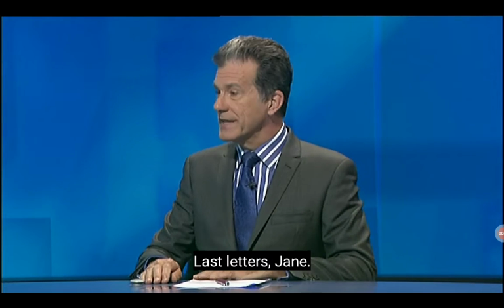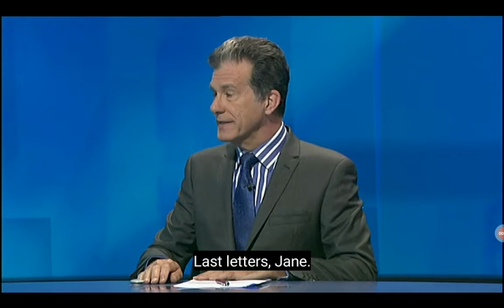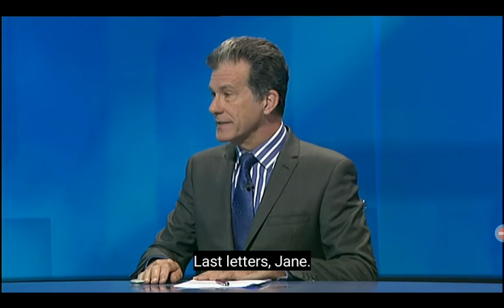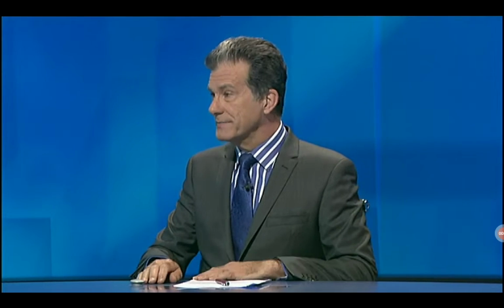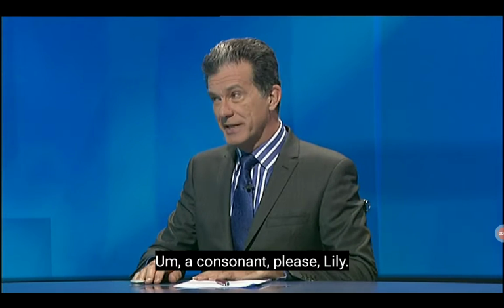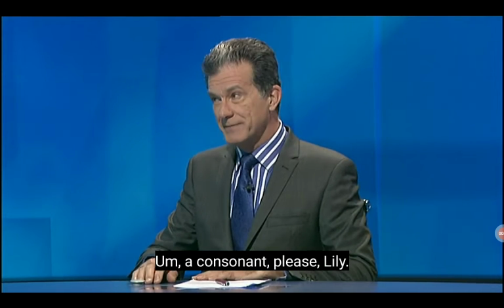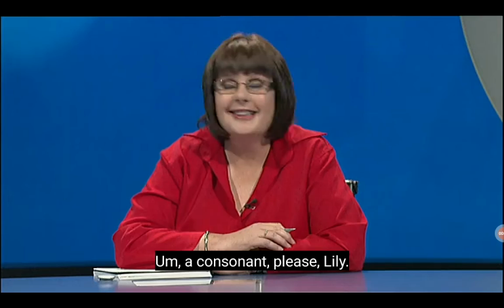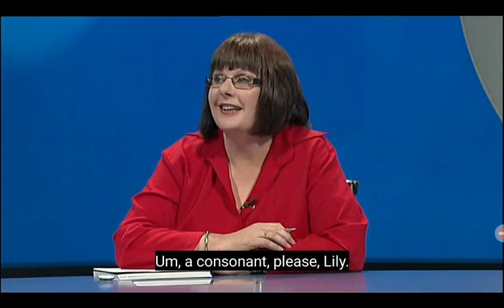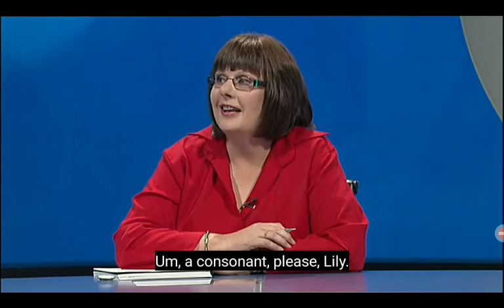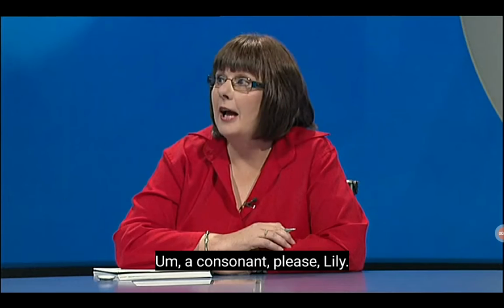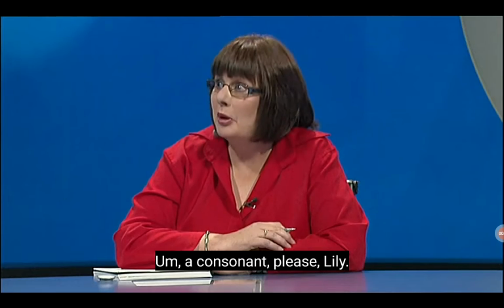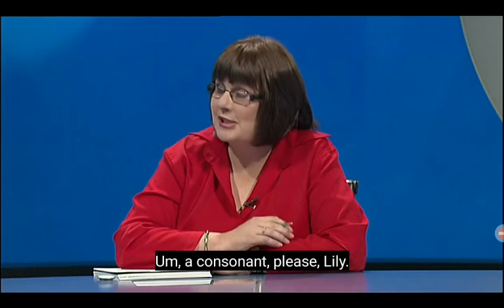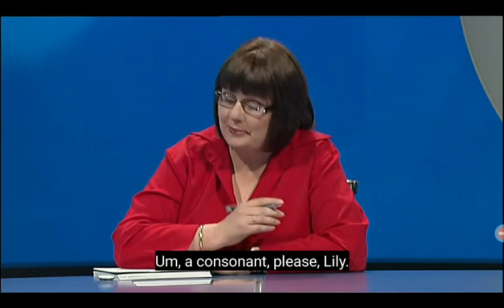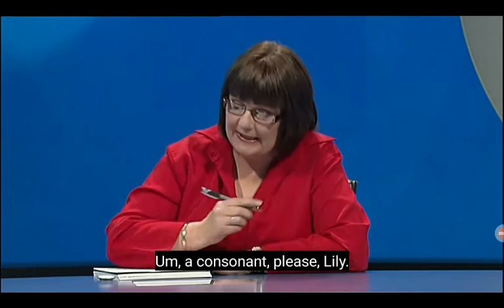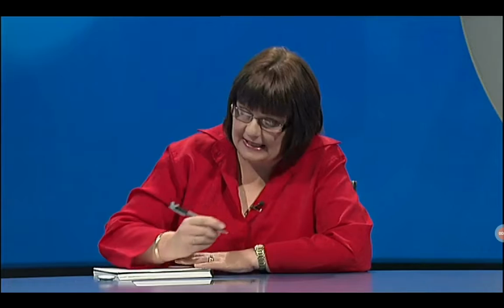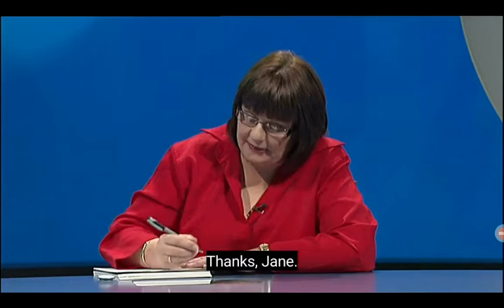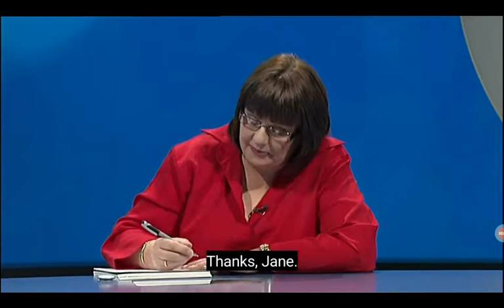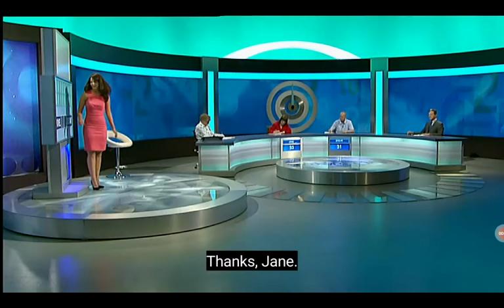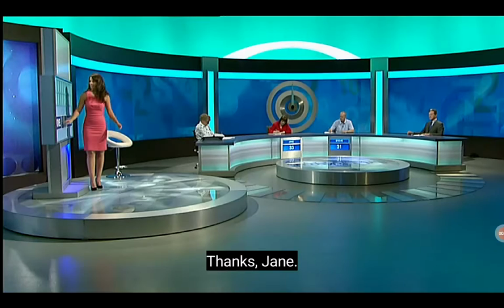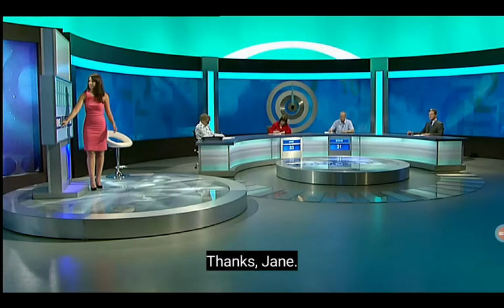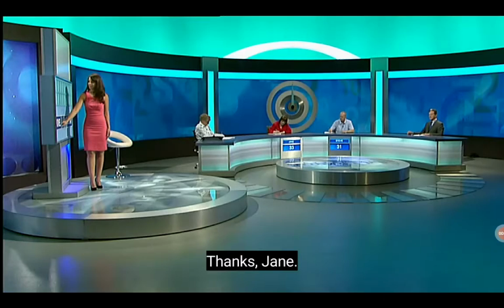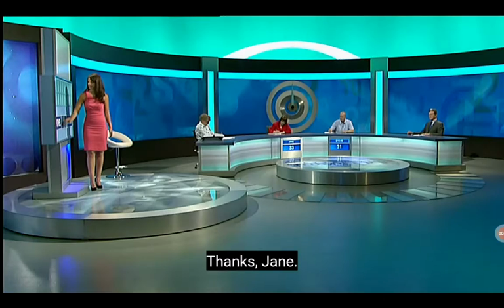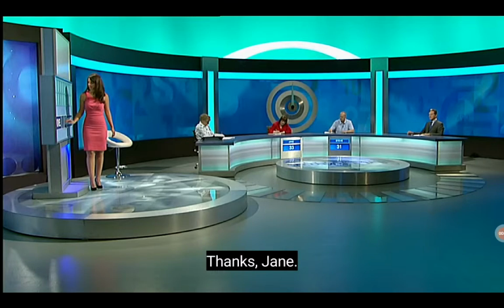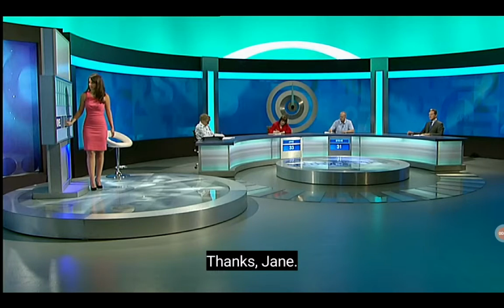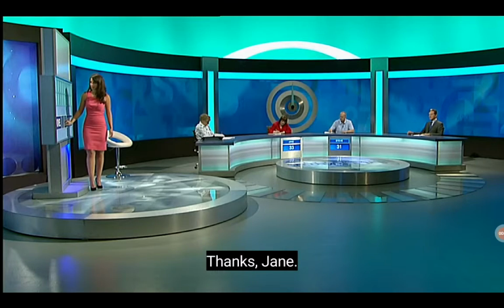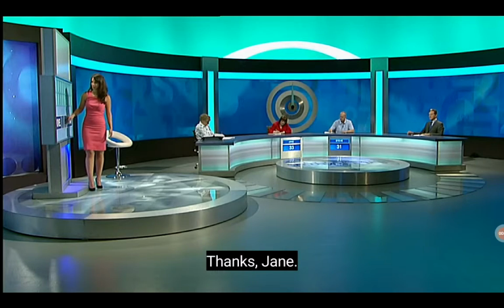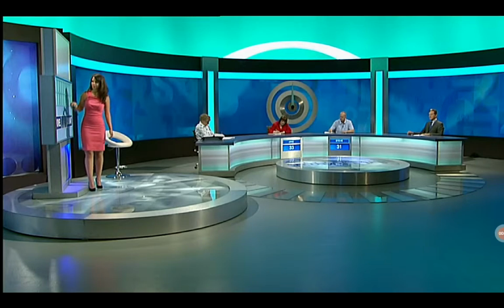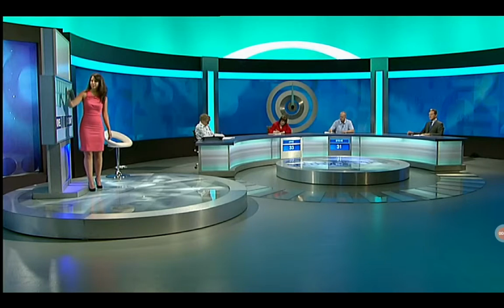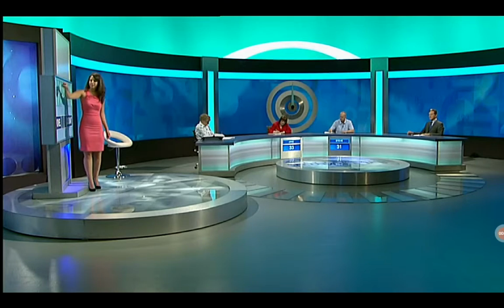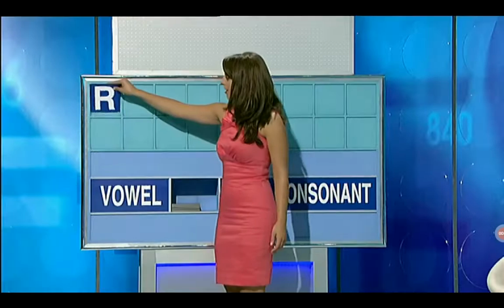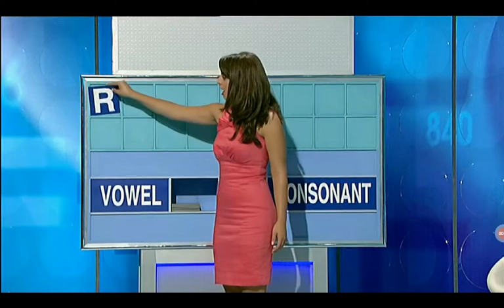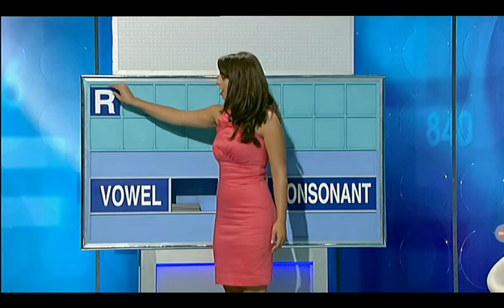Last letters. Jane, I'm a consonant, please. R.